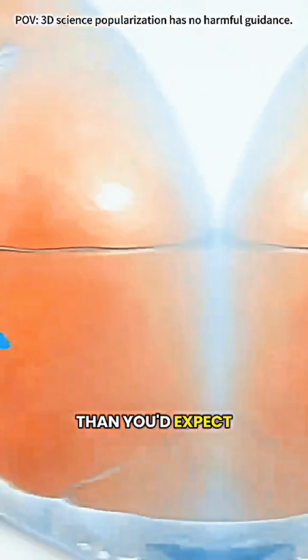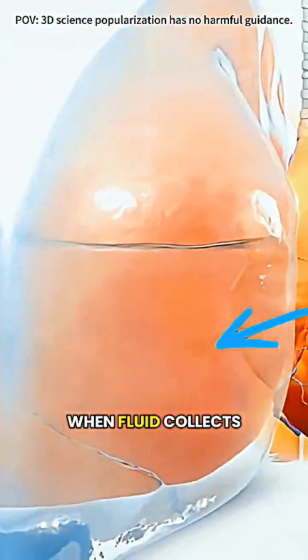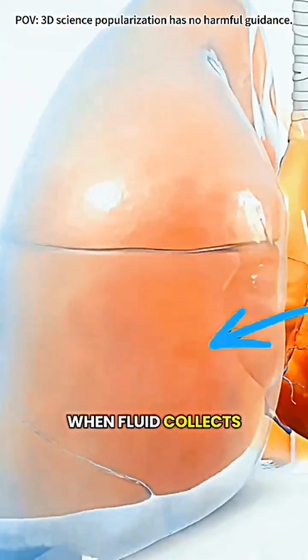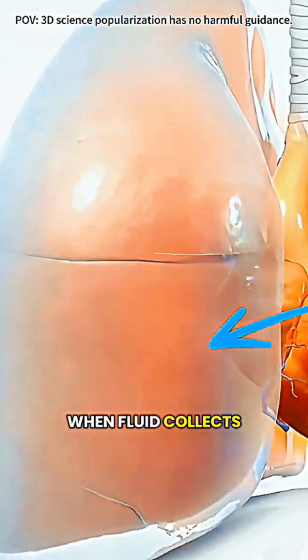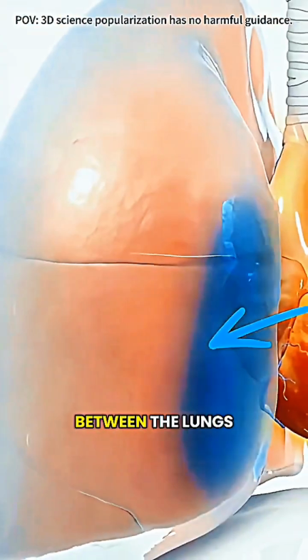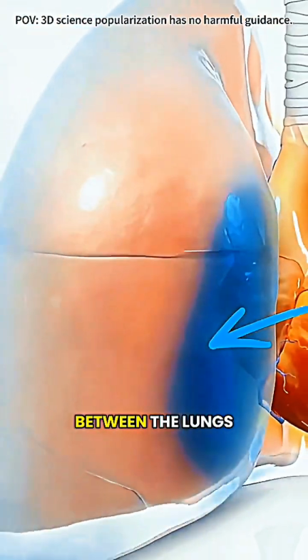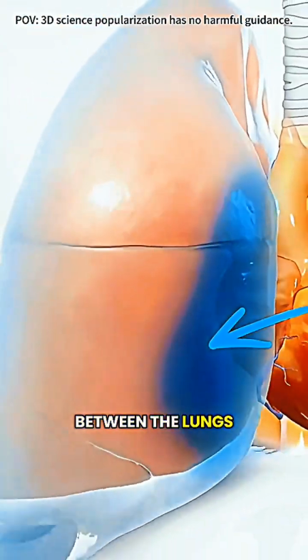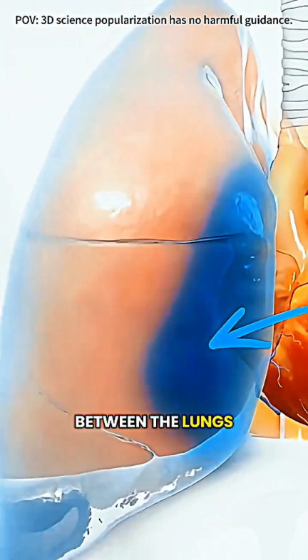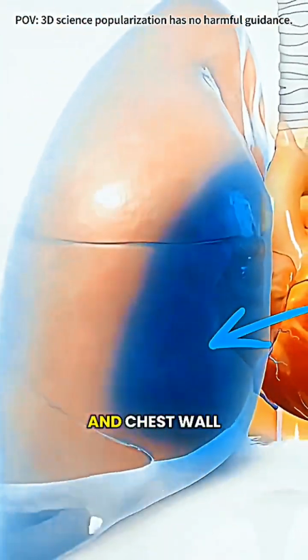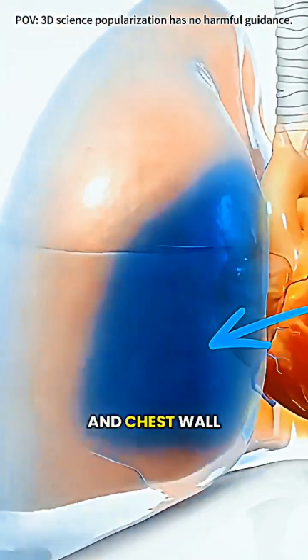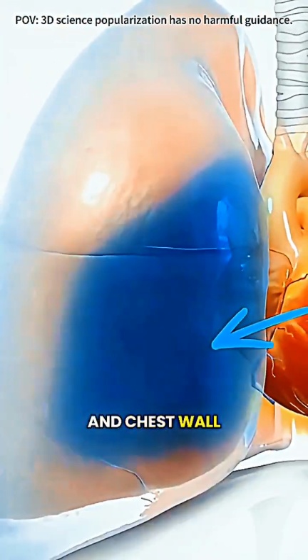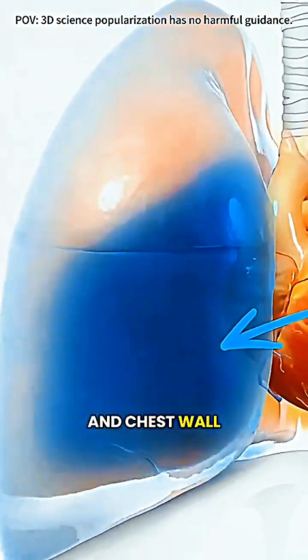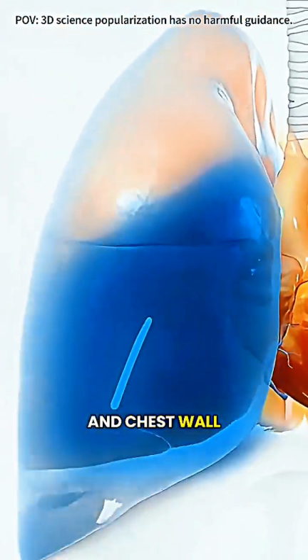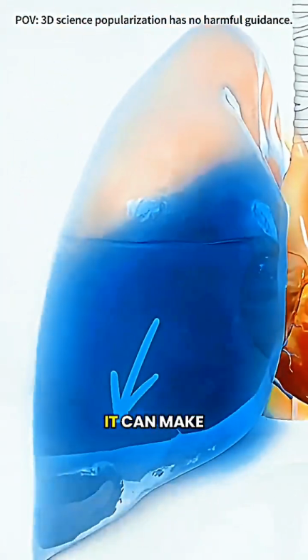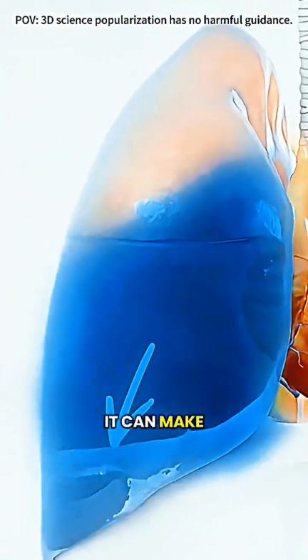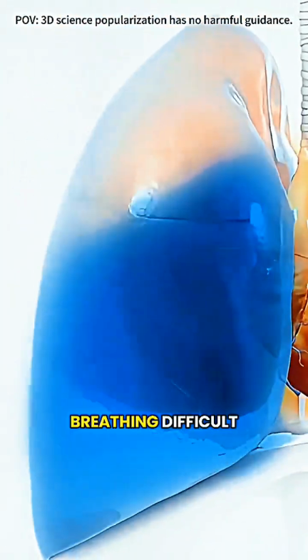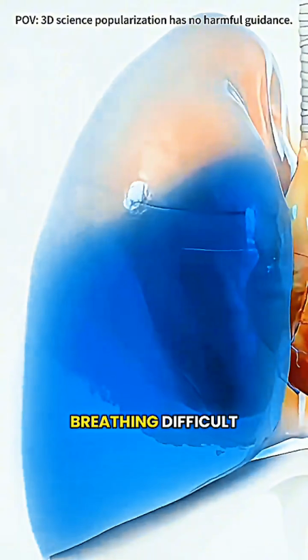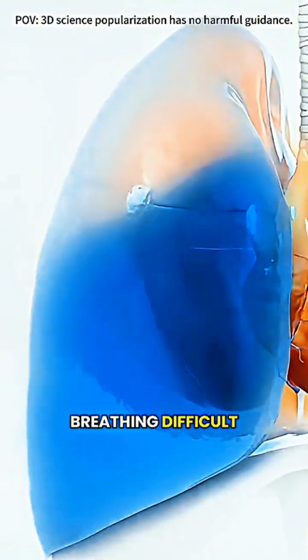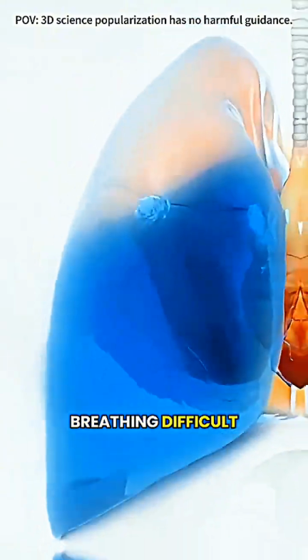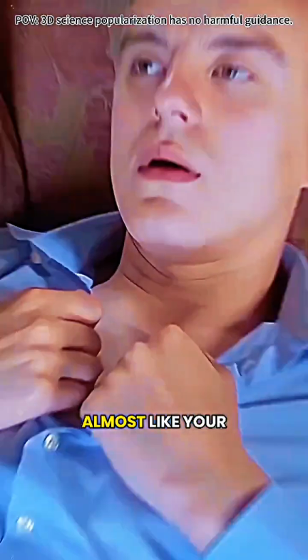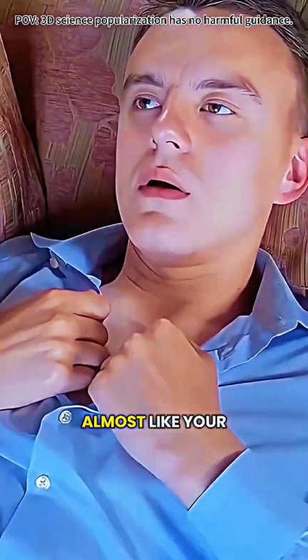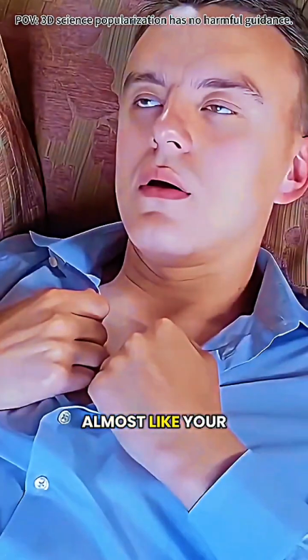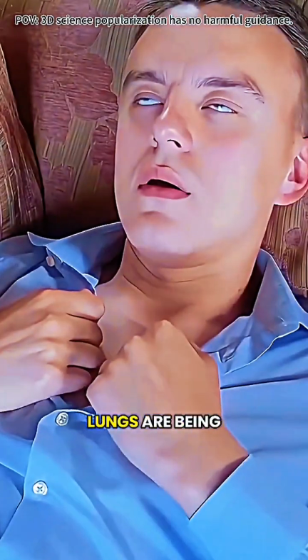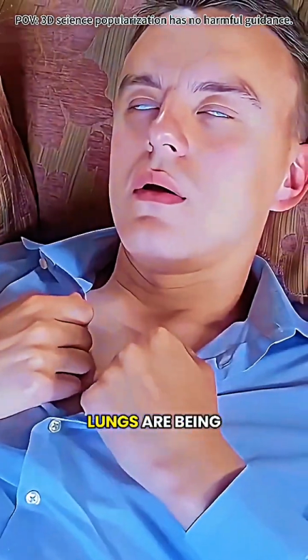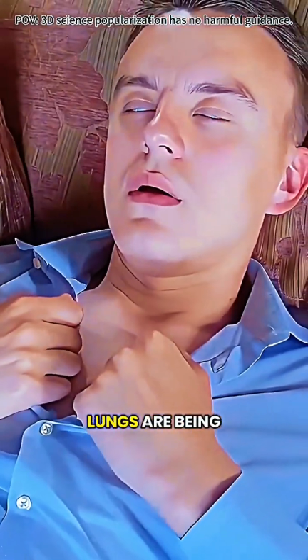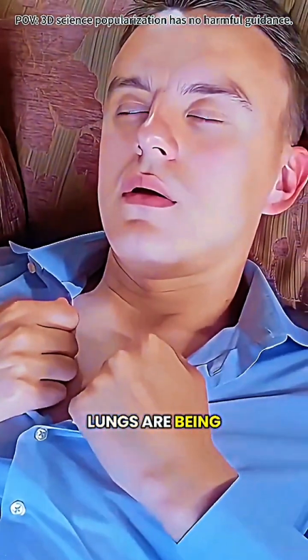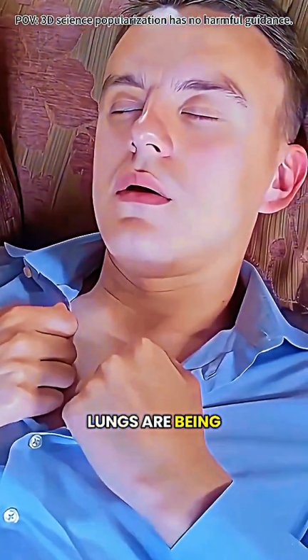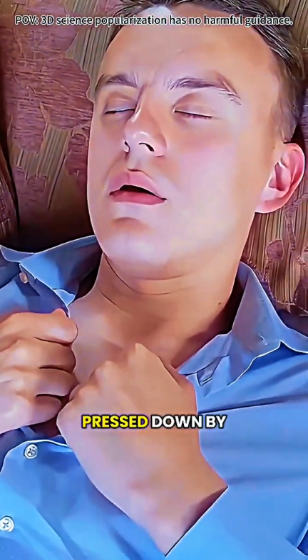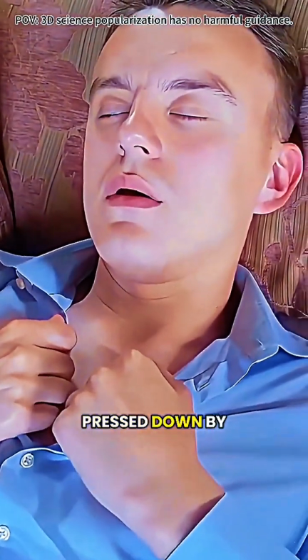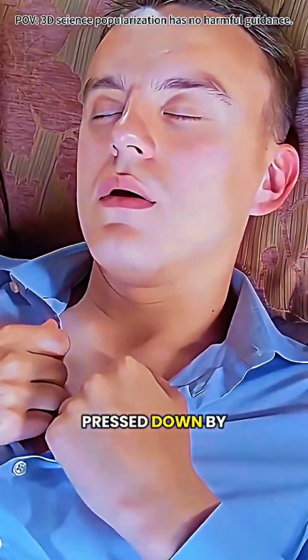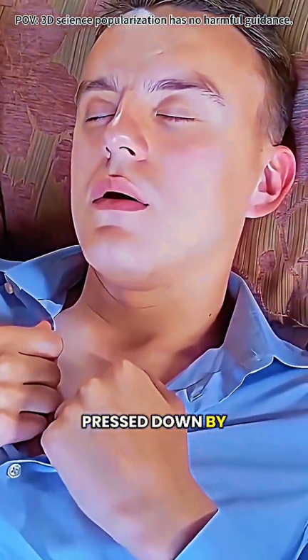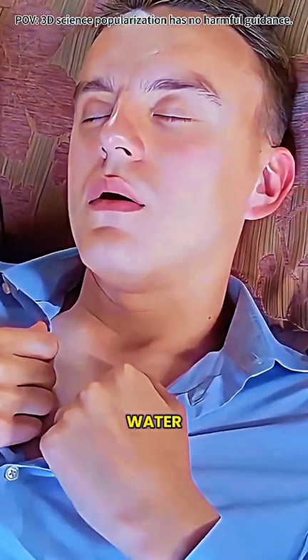When fluid collects between the lungs and chest wall, it can make breathing difficult, almost like your lungs are being pressed down by water.